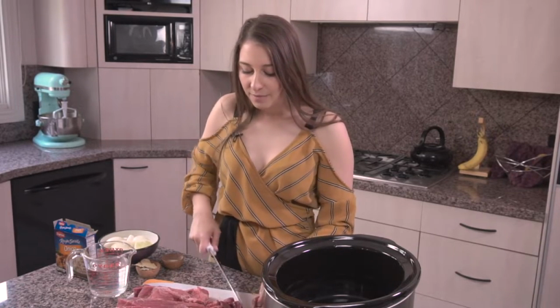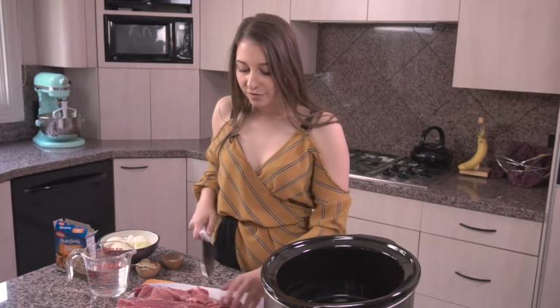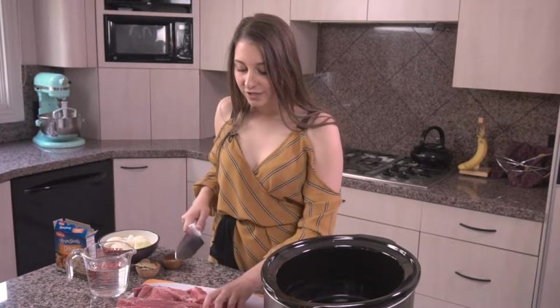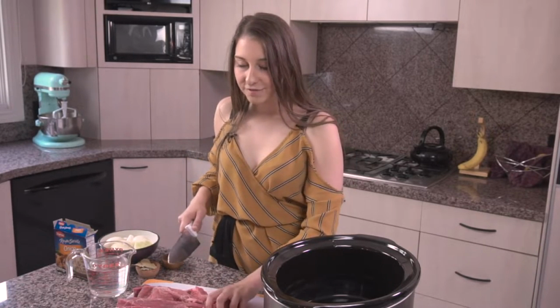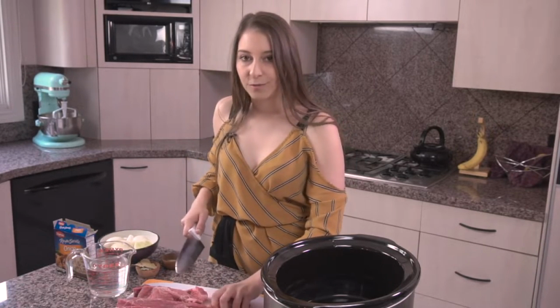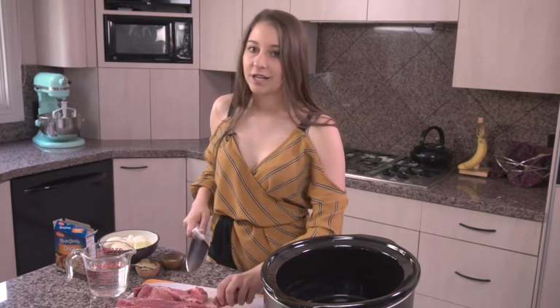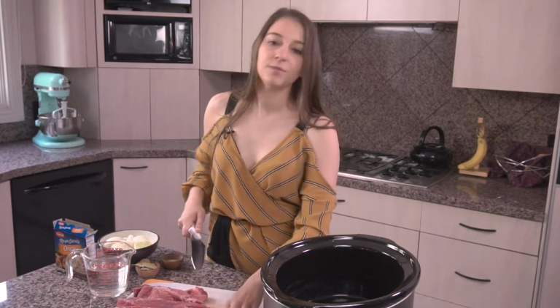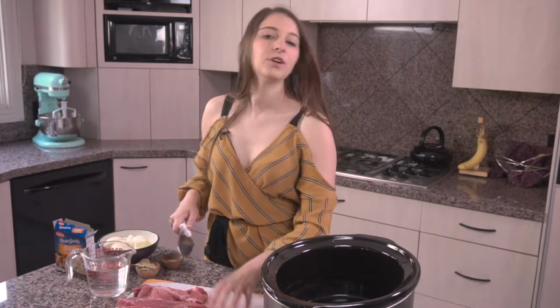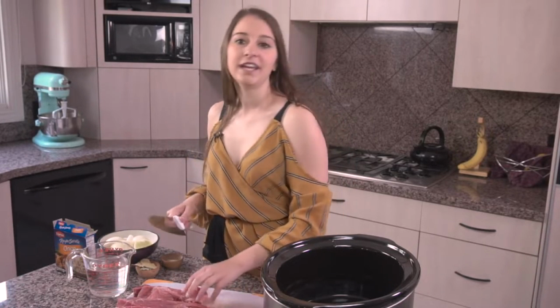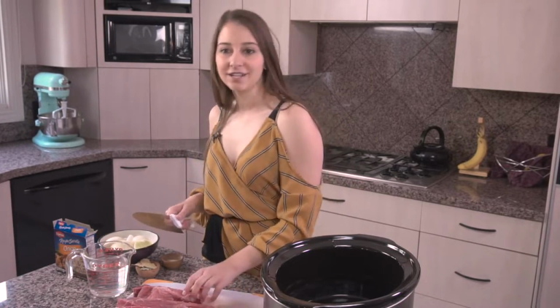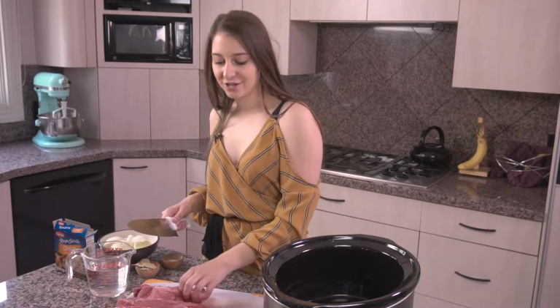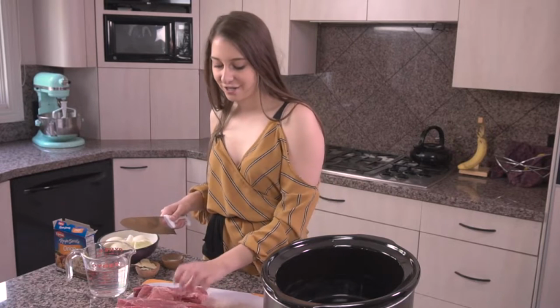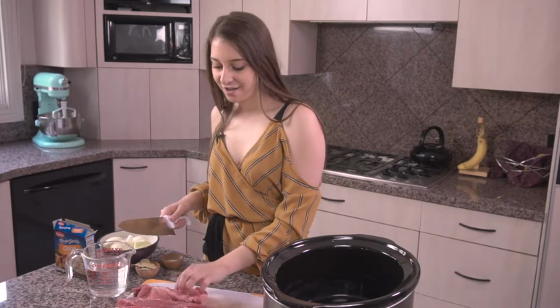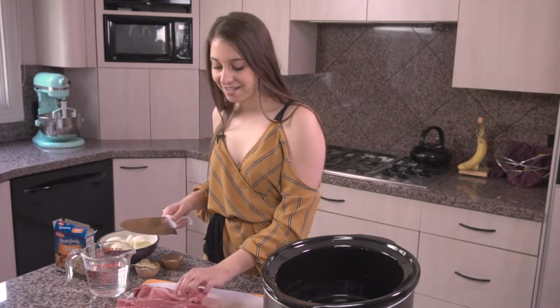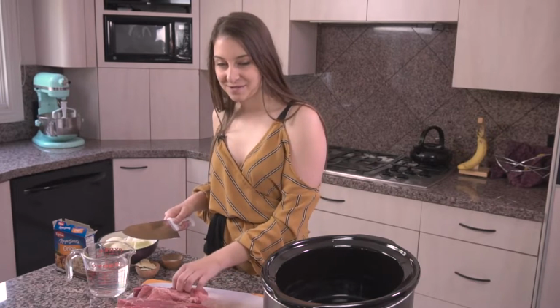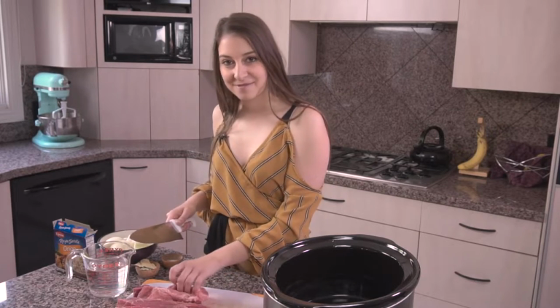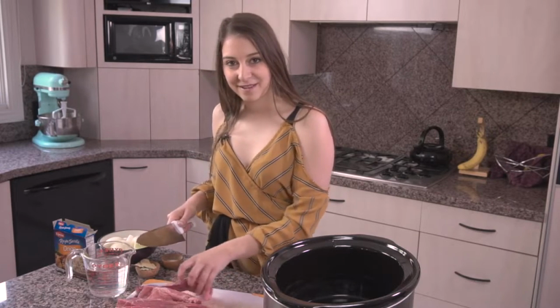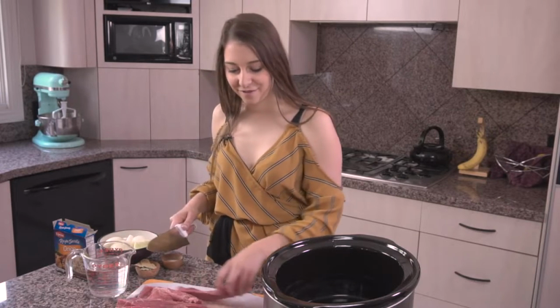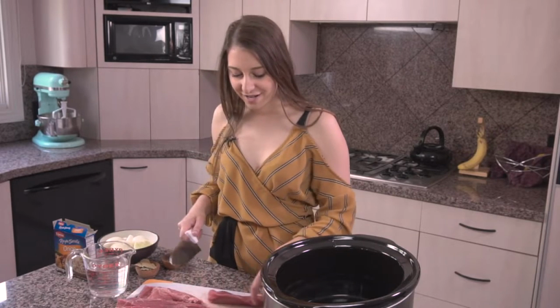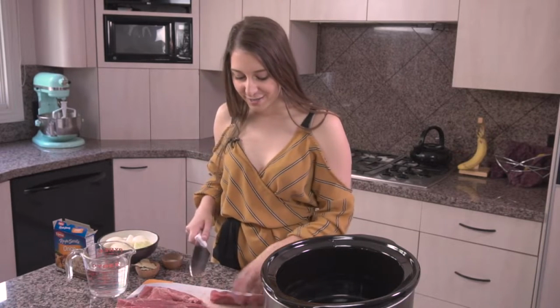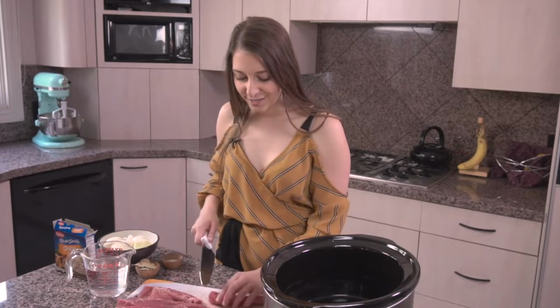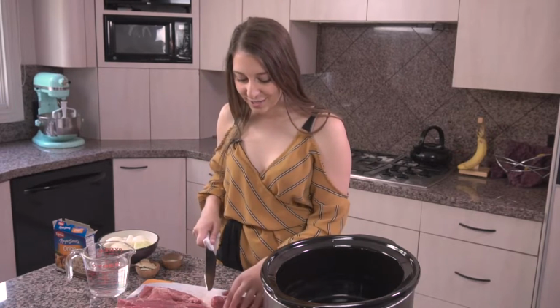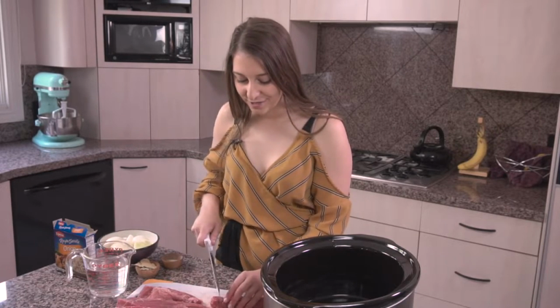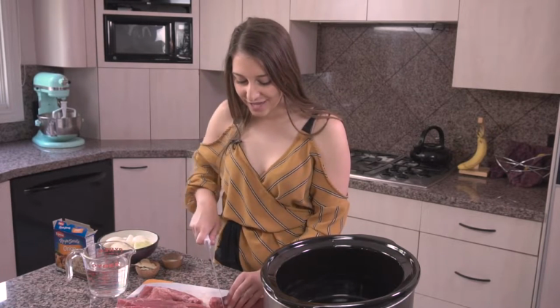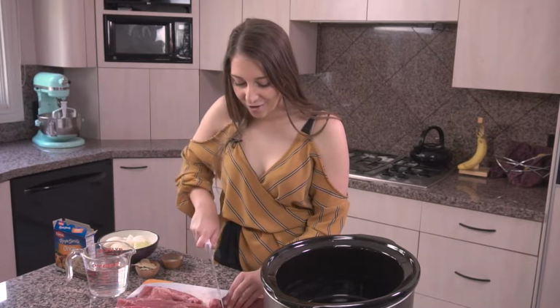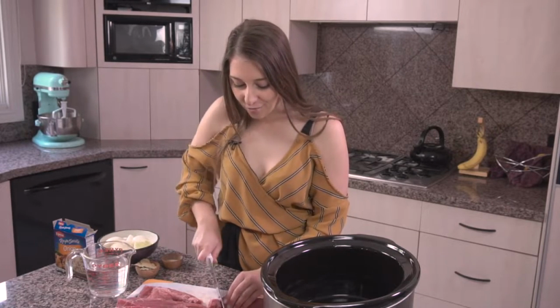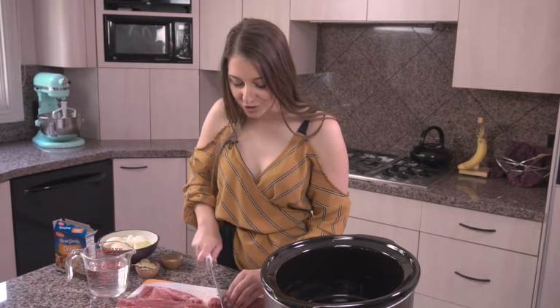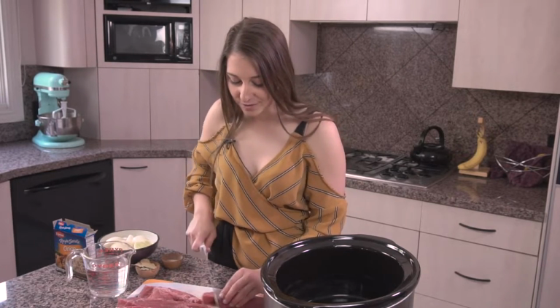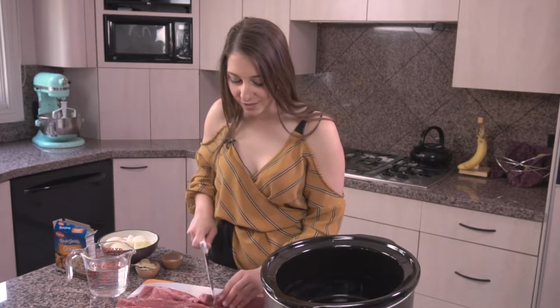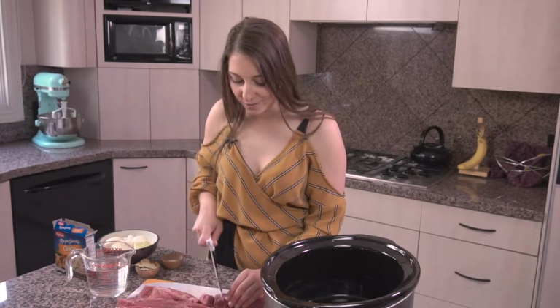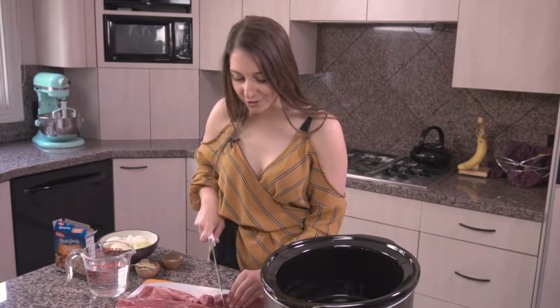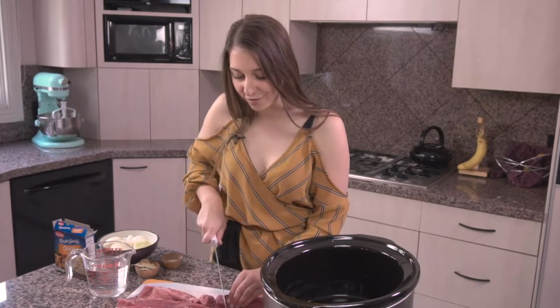That way you can throw this right into your crock pot before you leave for work in the morning, turn it on, and it'll be ready for a nice hot dinner when you get home, which will be really wonderful.